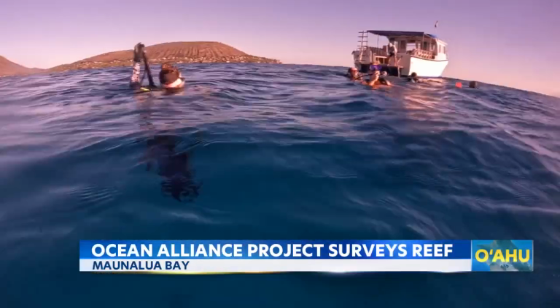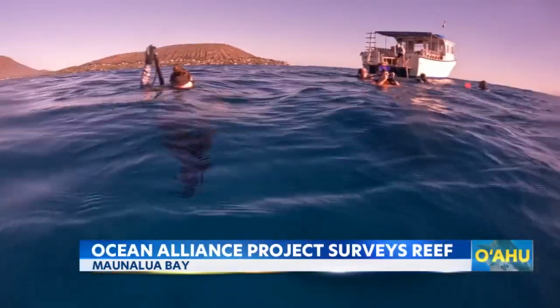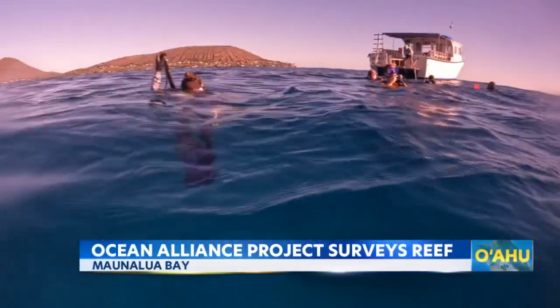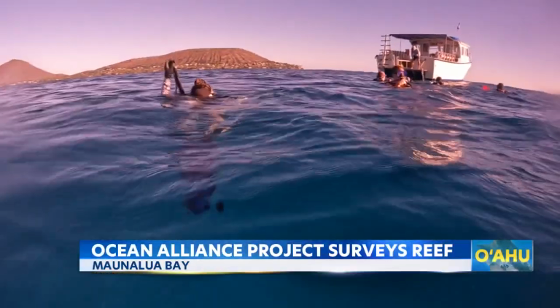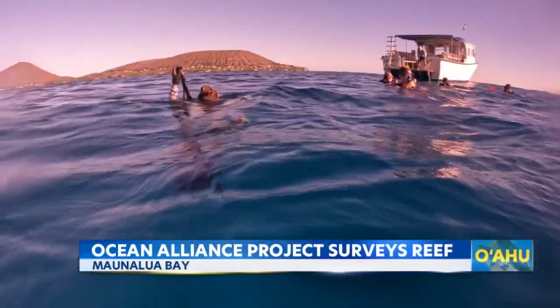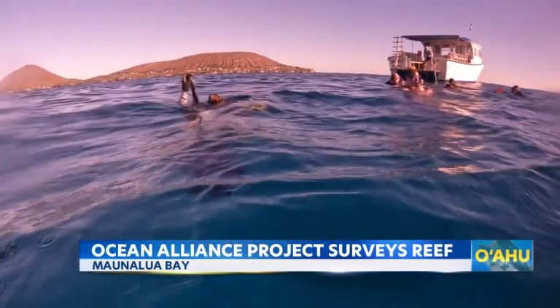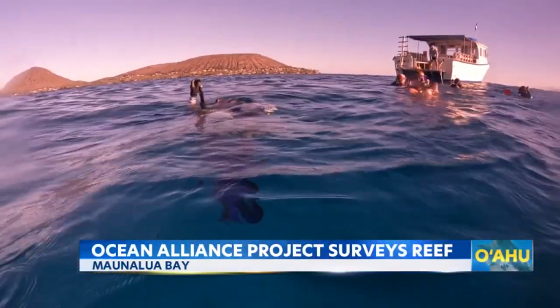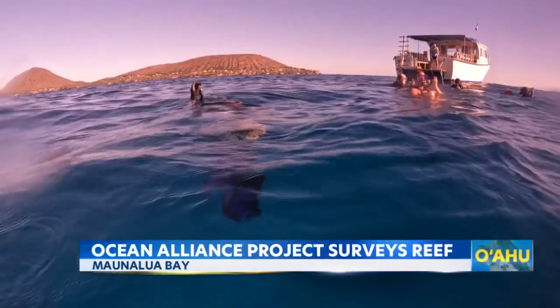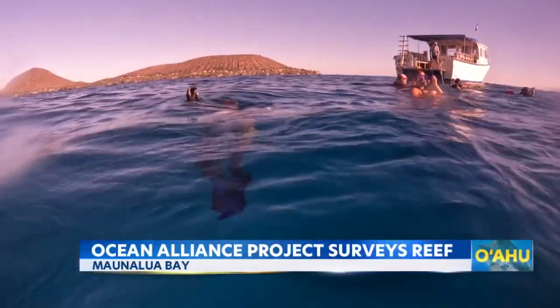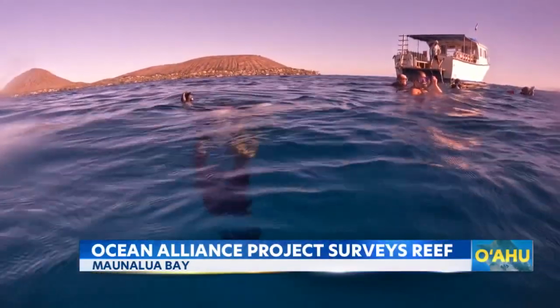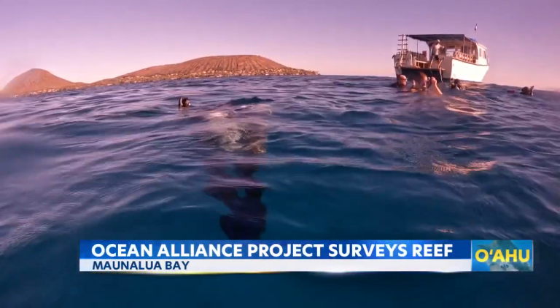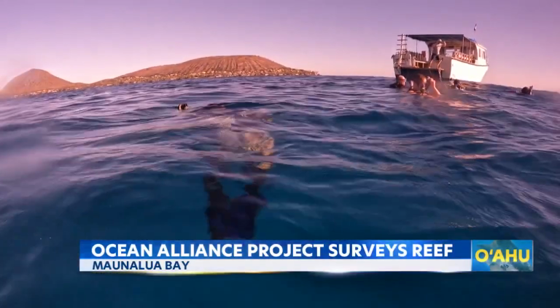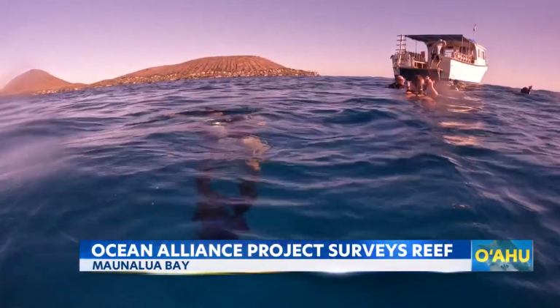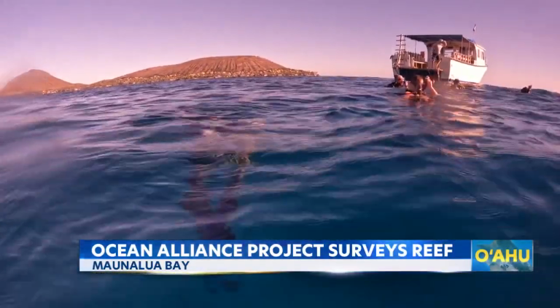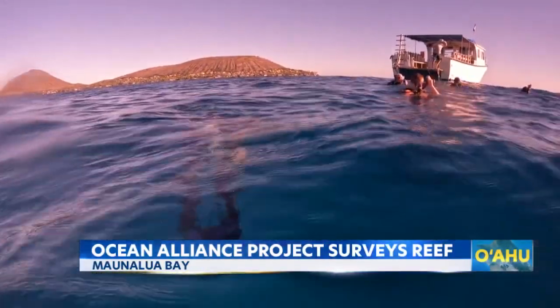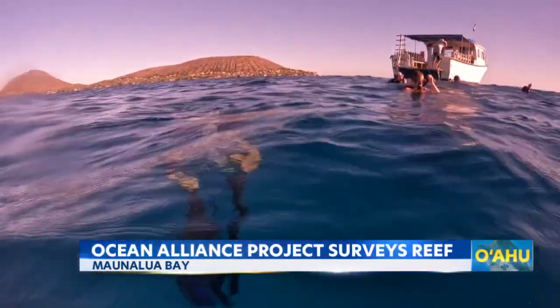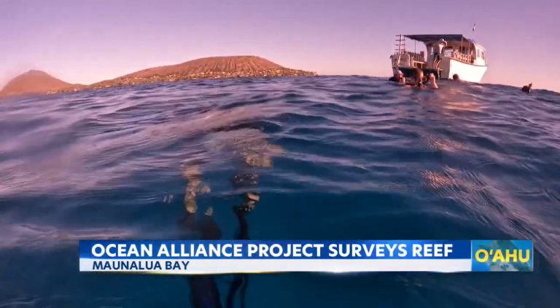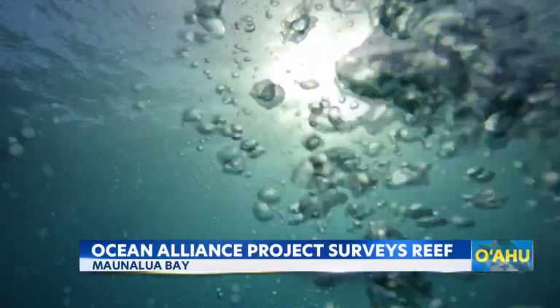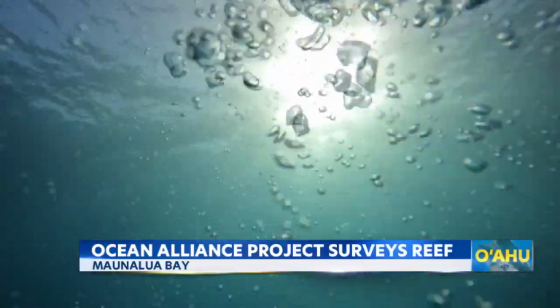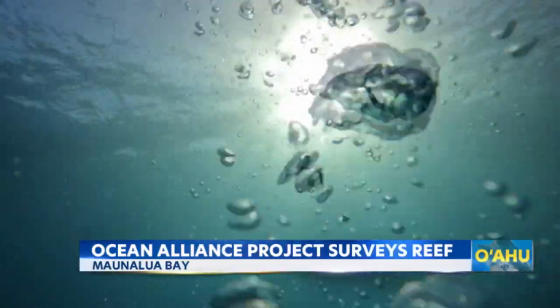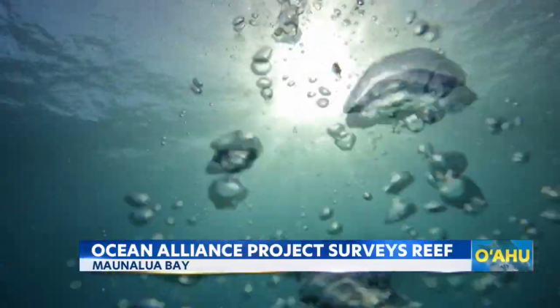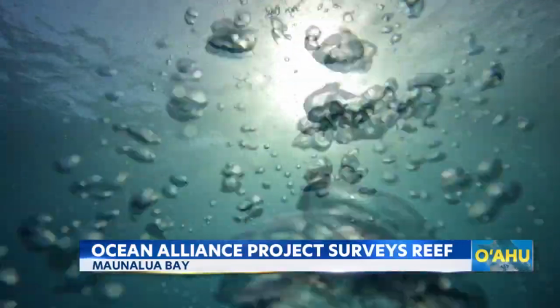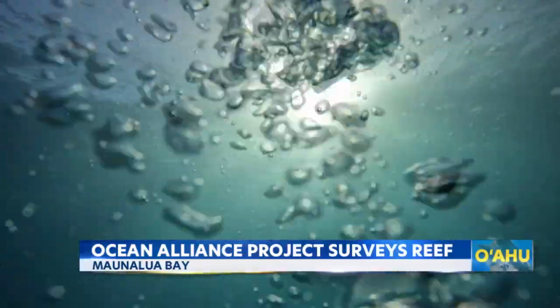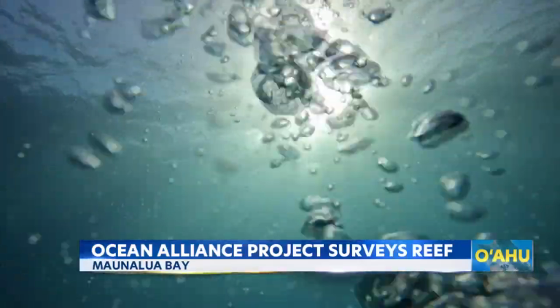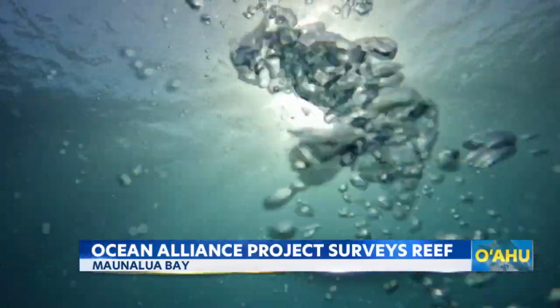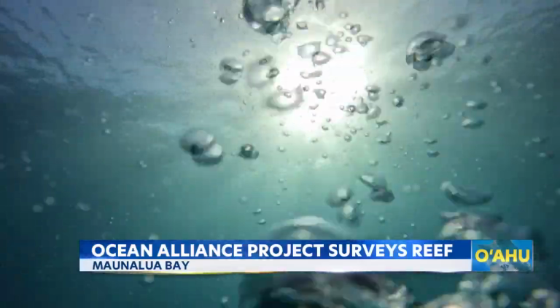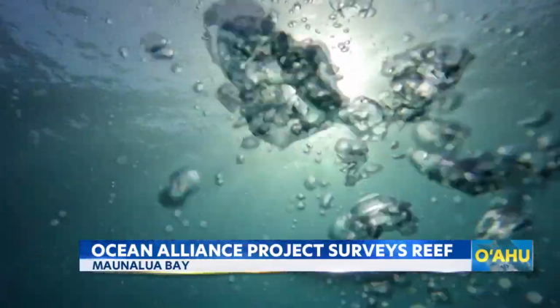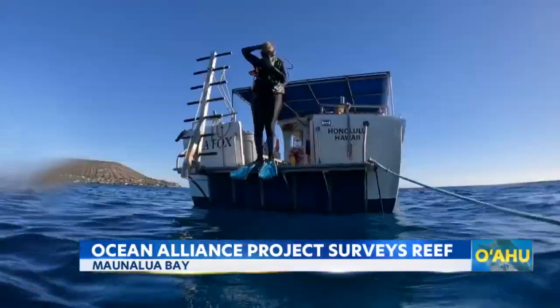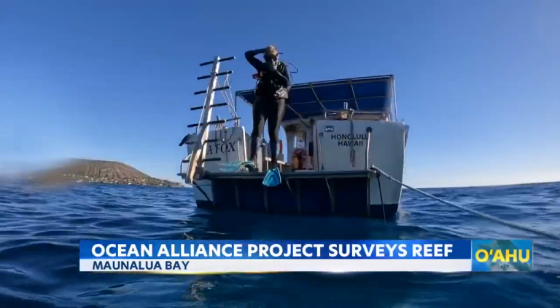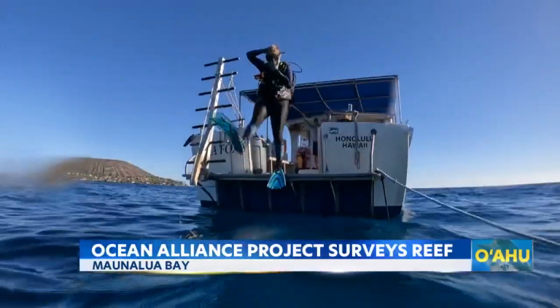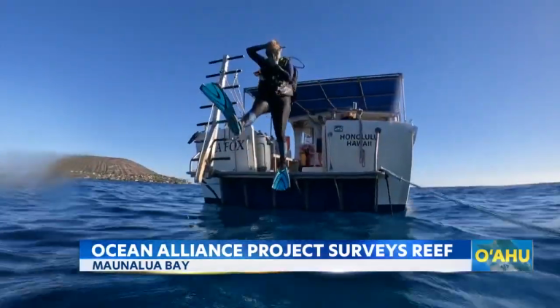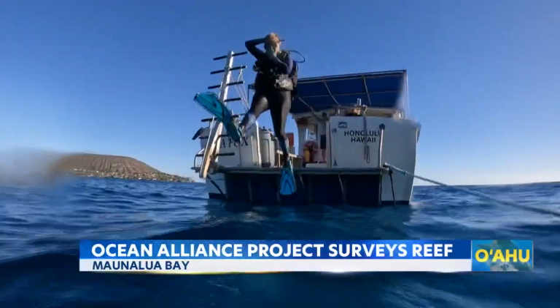Learn more about their initiative and events on KITV.com. Kimber Collins, Island News.